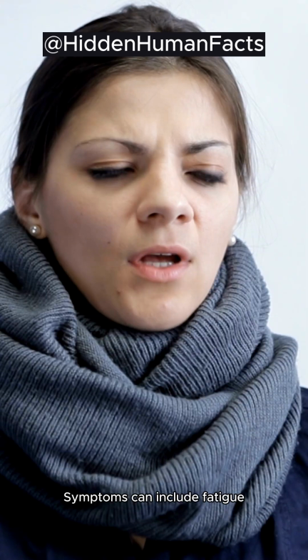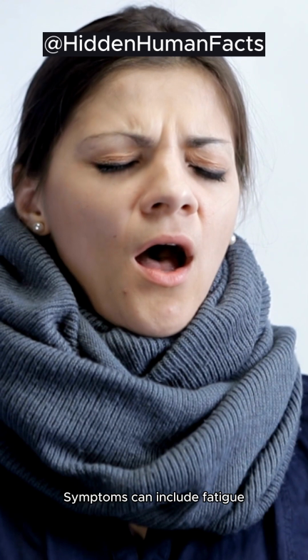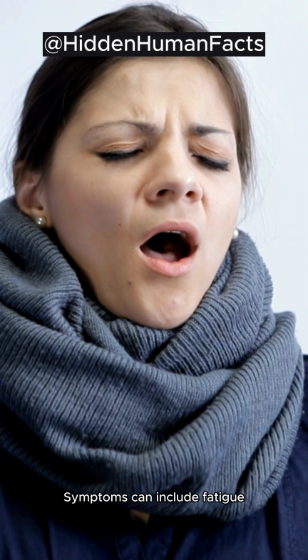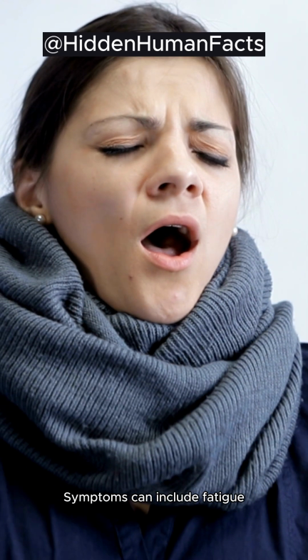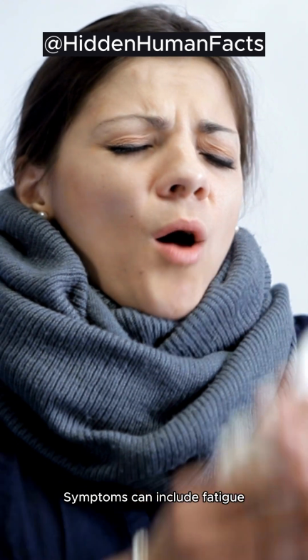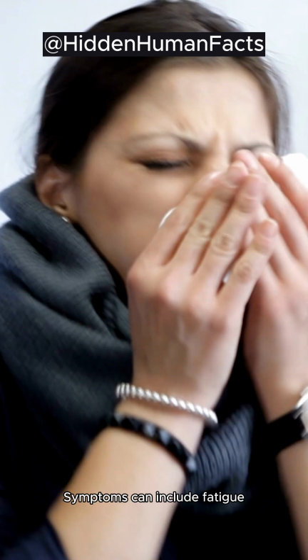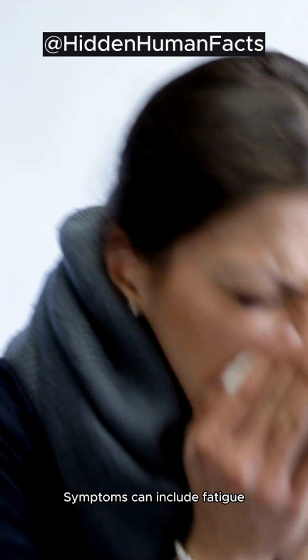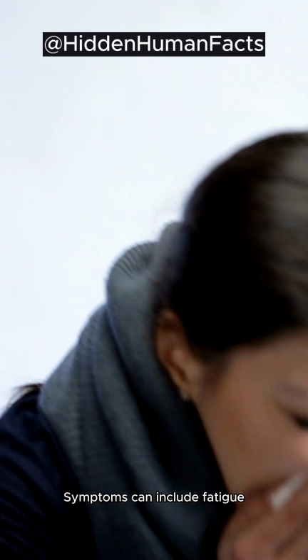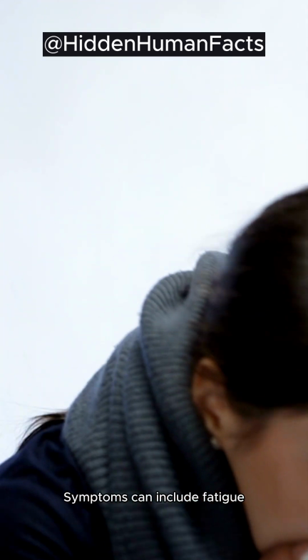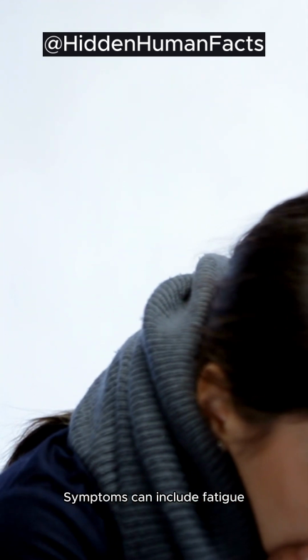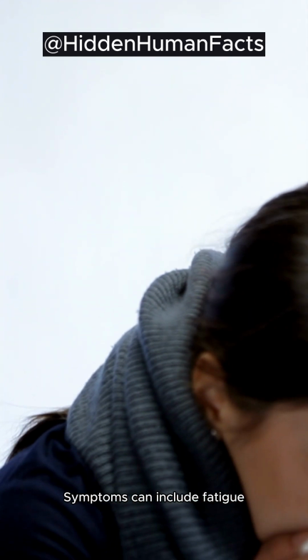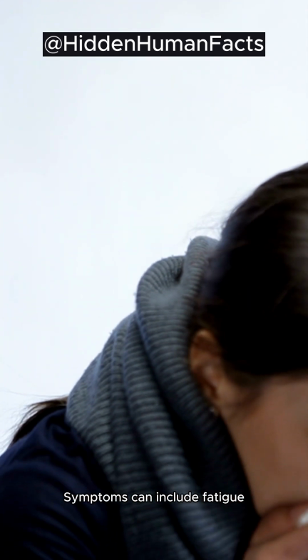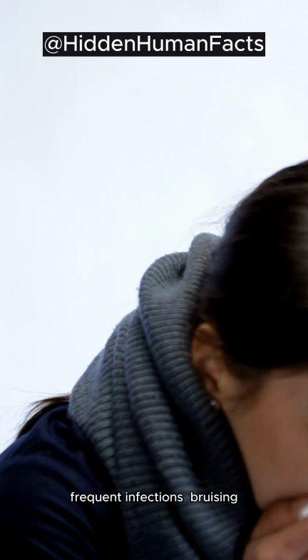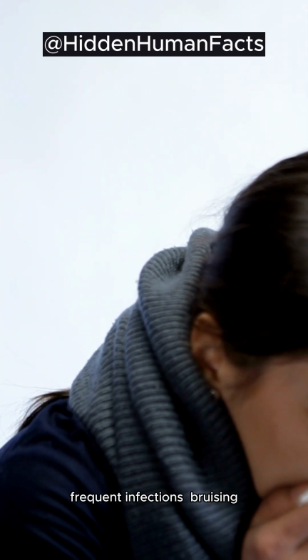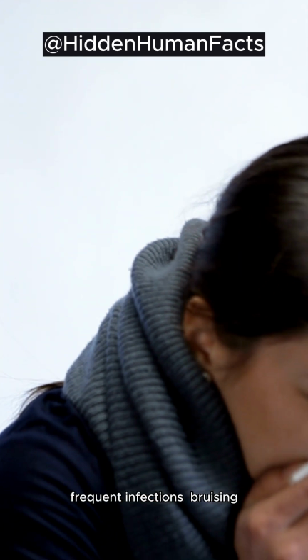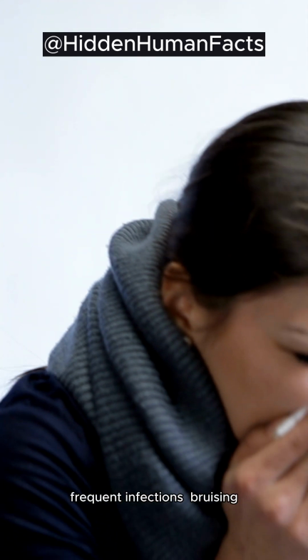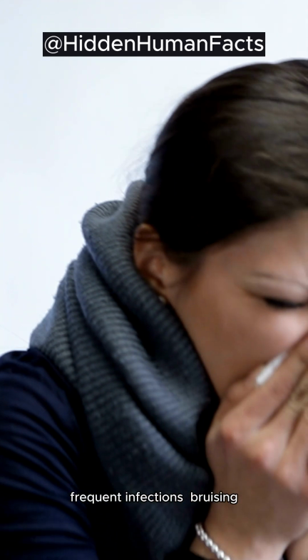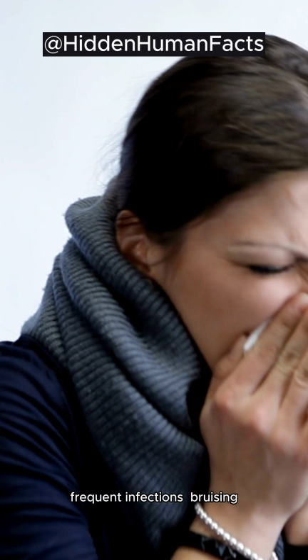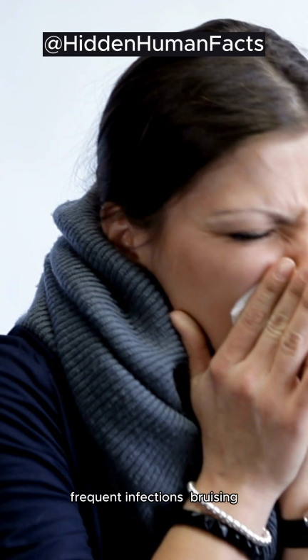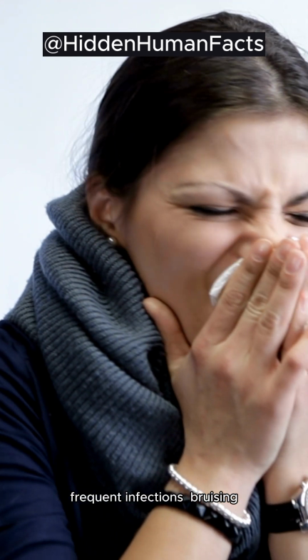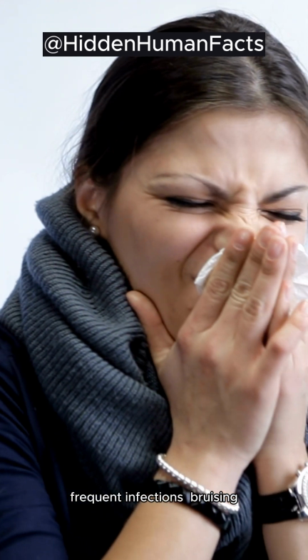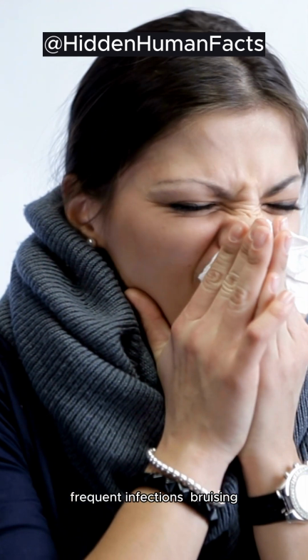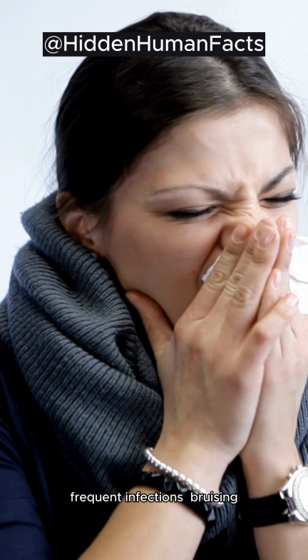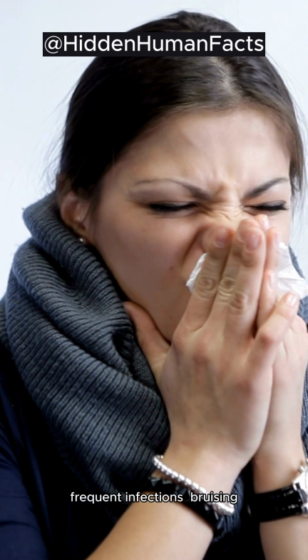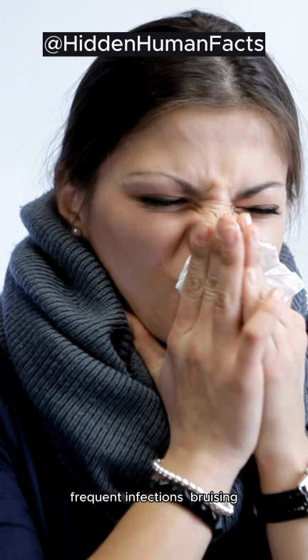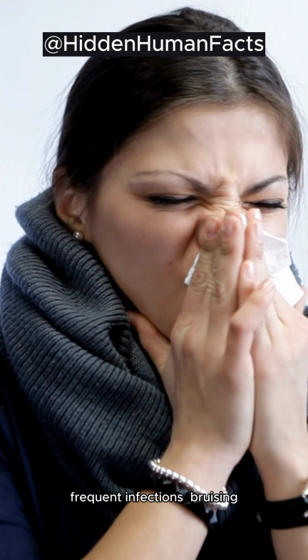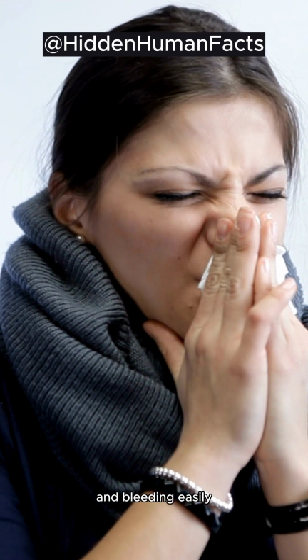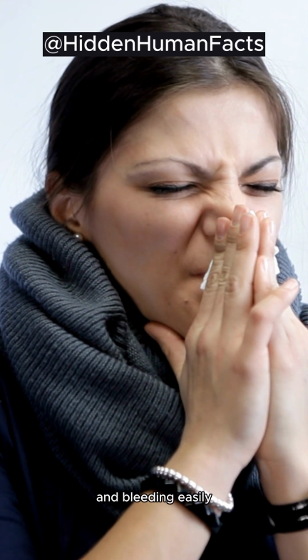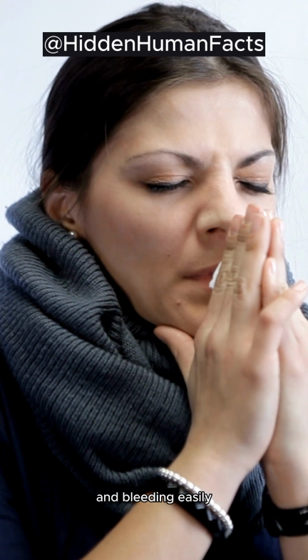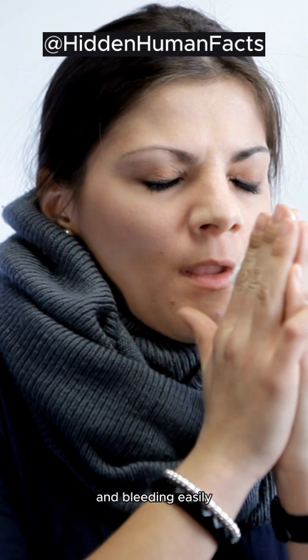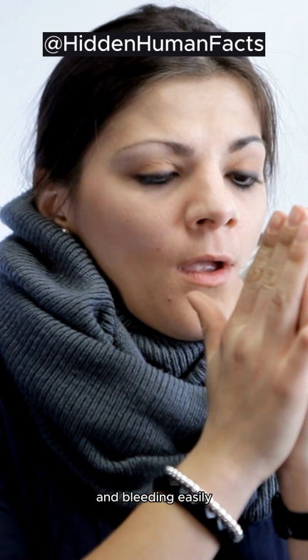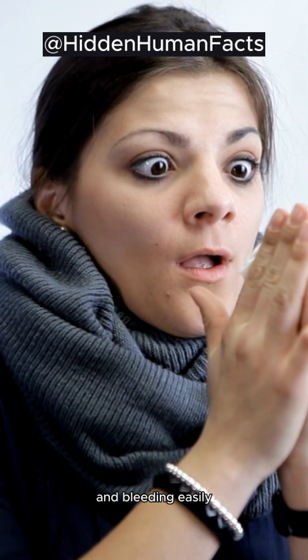Symptoms can include fatigue, frequent infections, bruising, and bleeding easily.